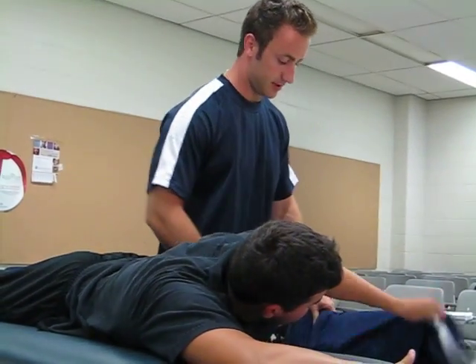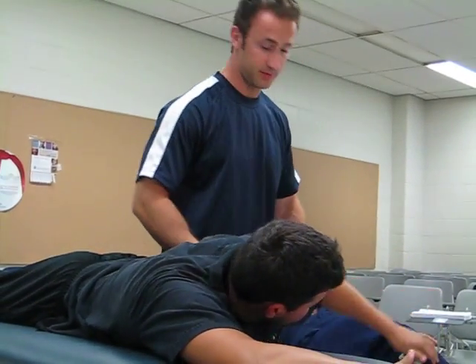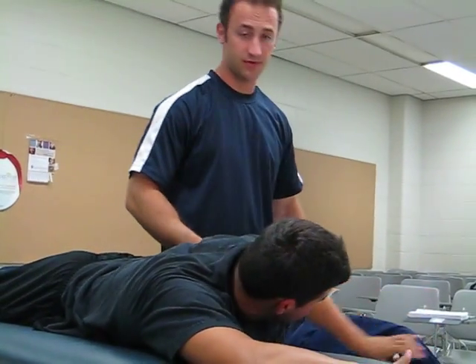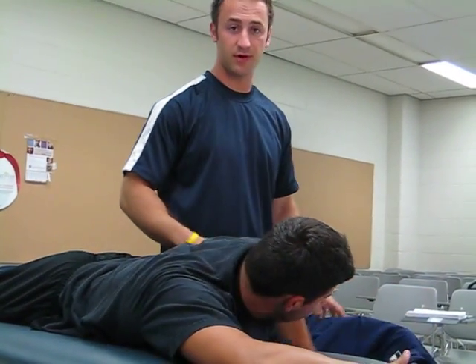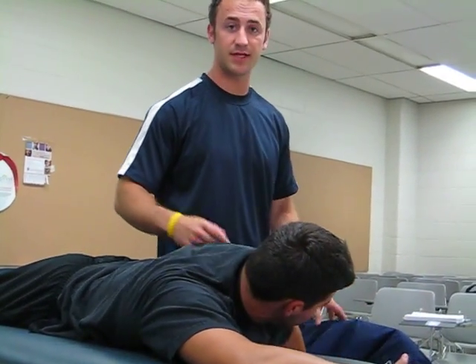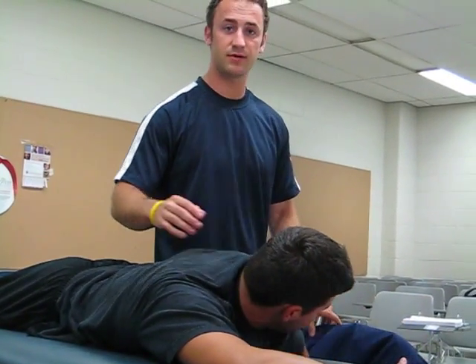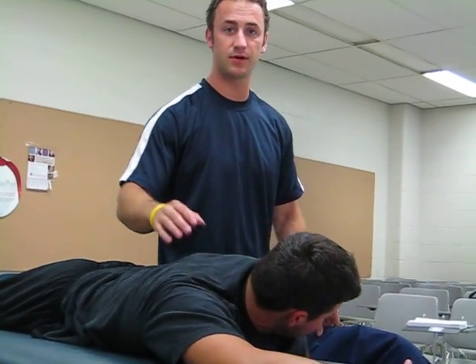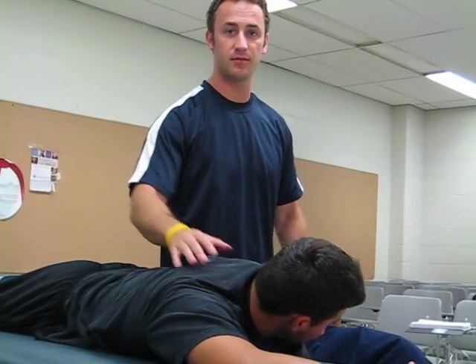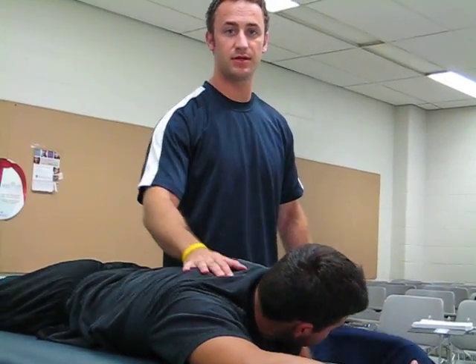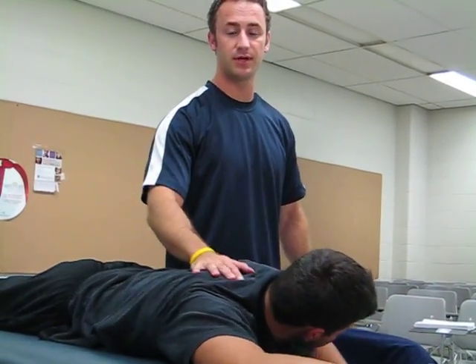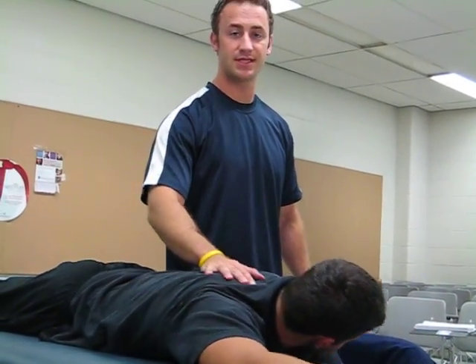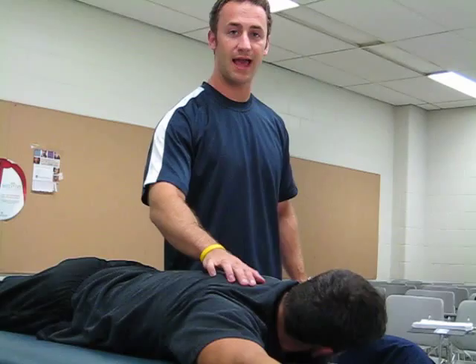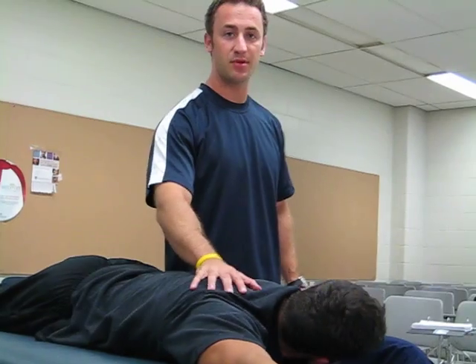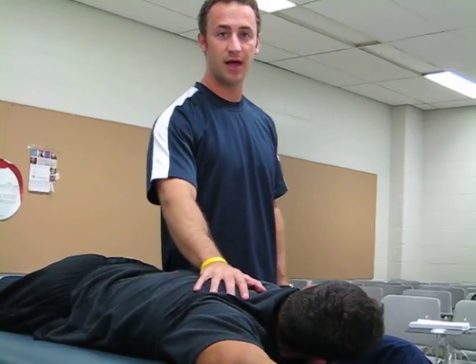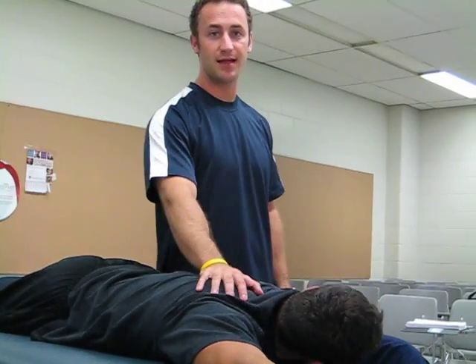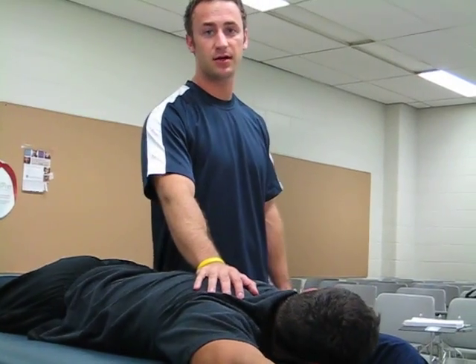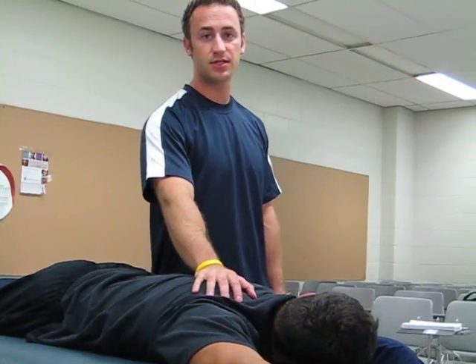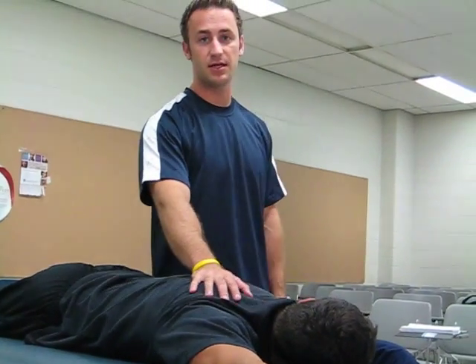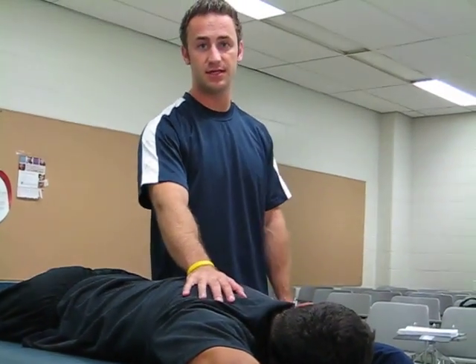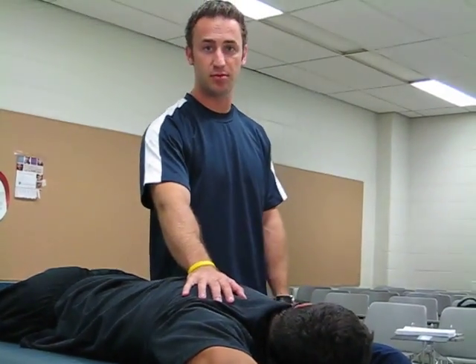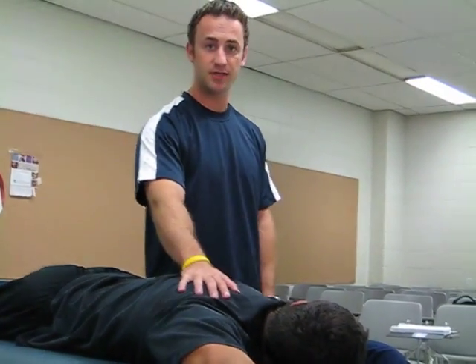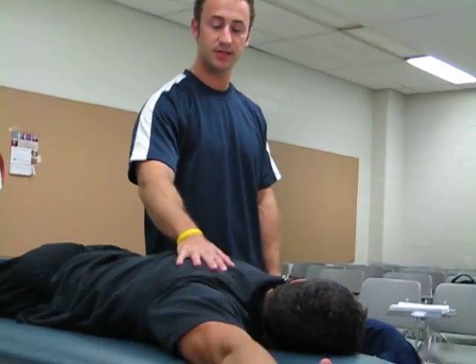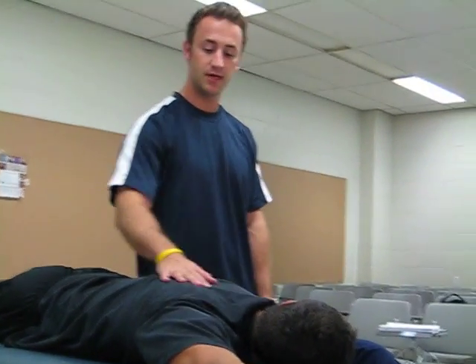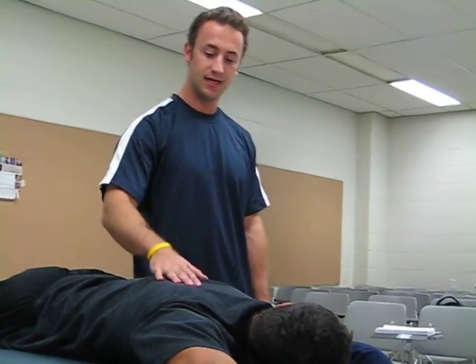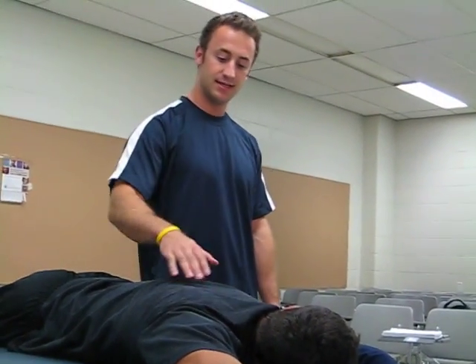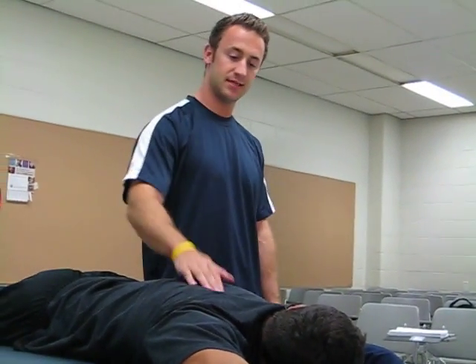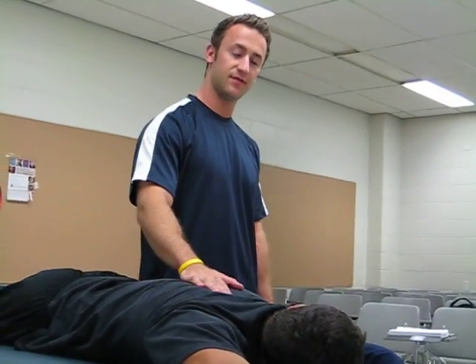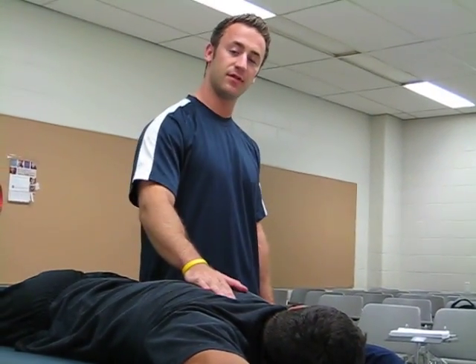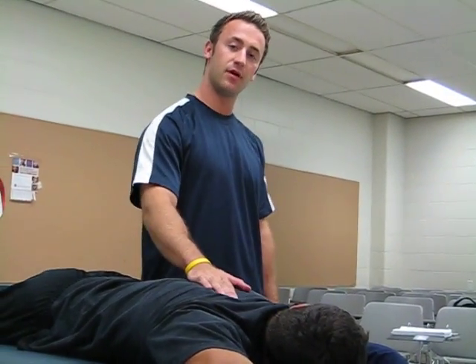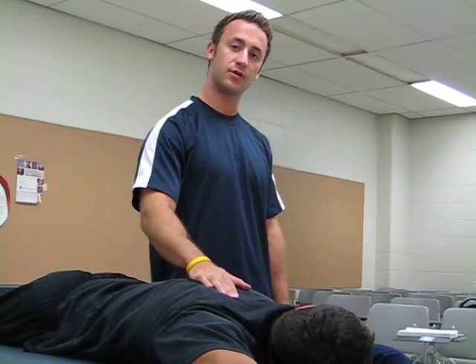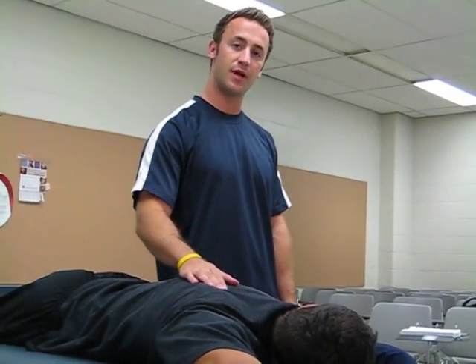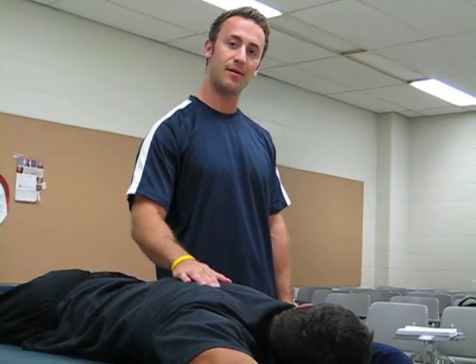My name is Roman Grussell. We're going to be doing scapula adduction and depression, testing for the lower traps.